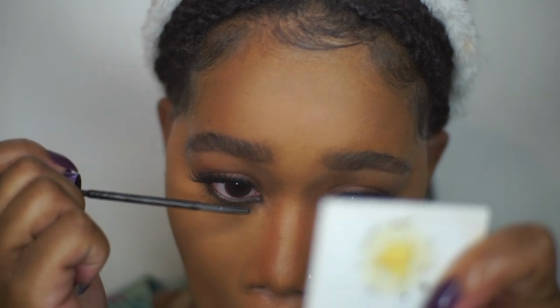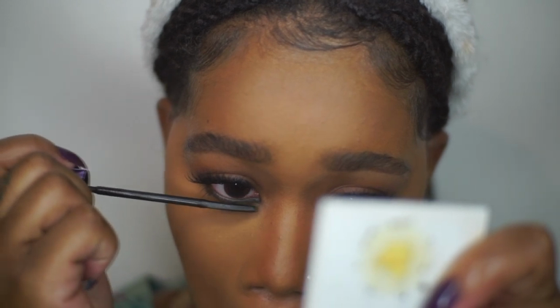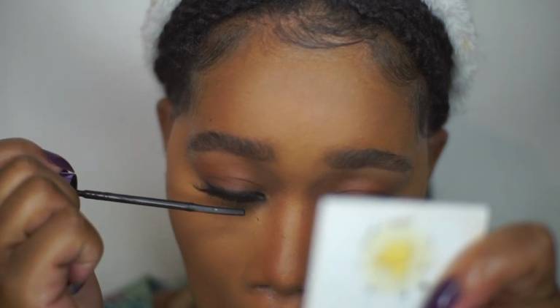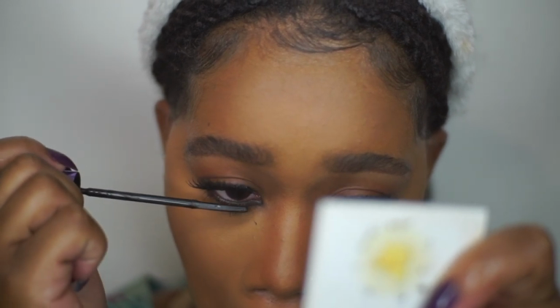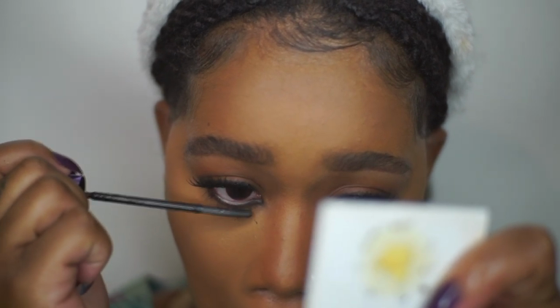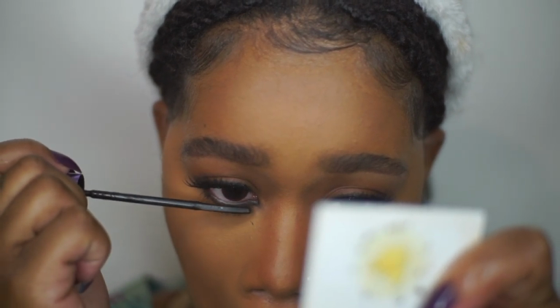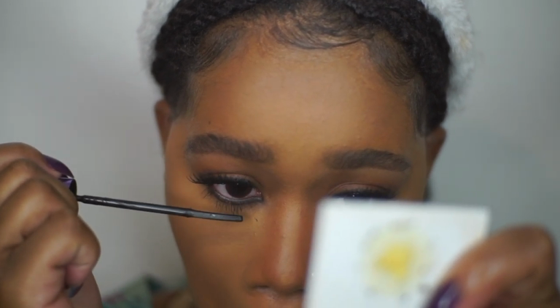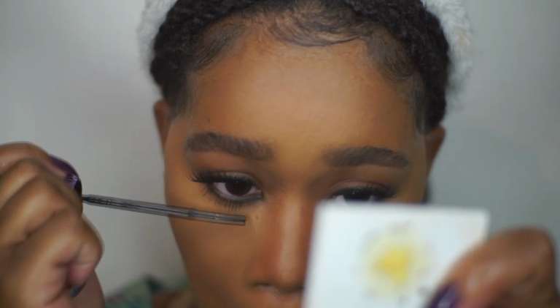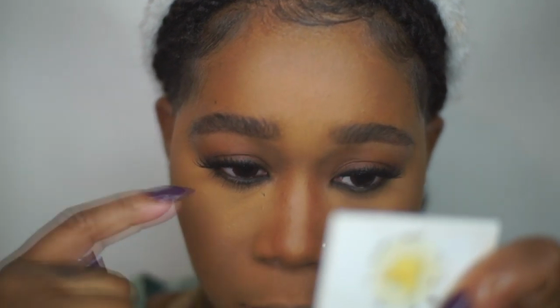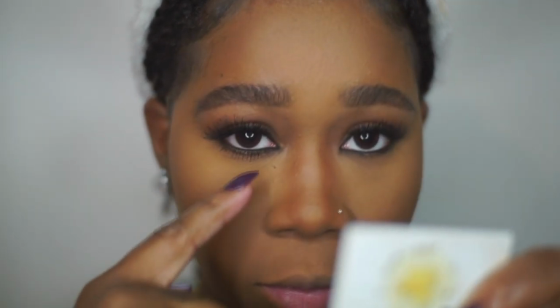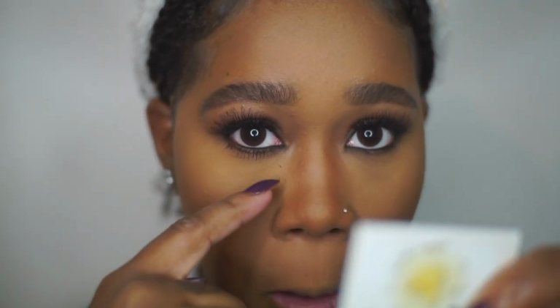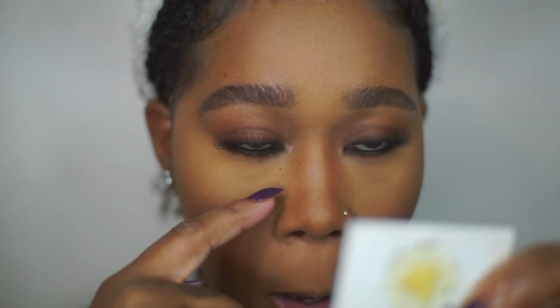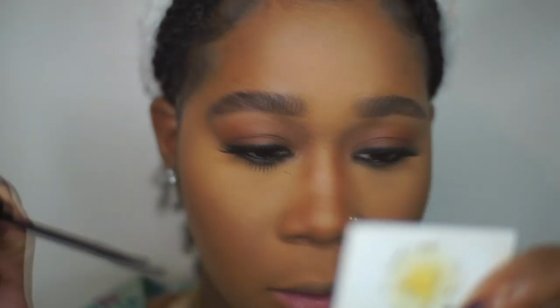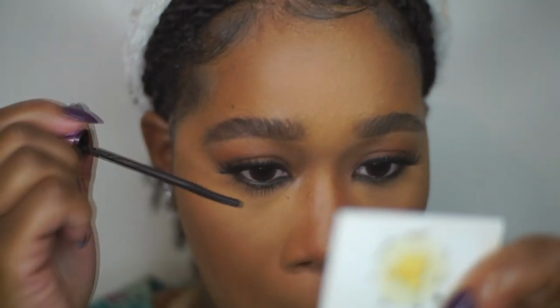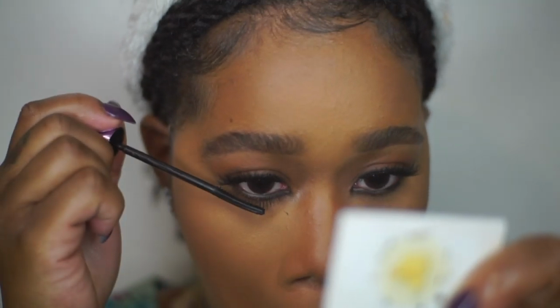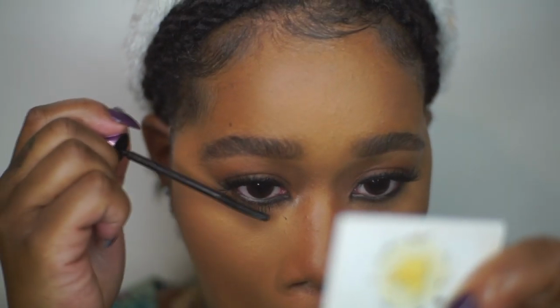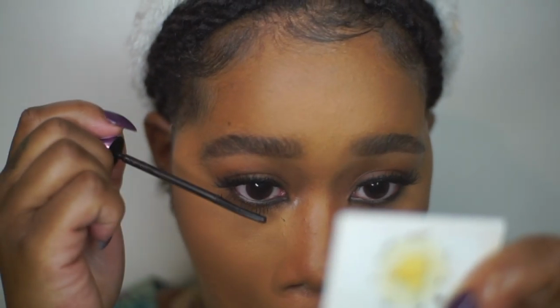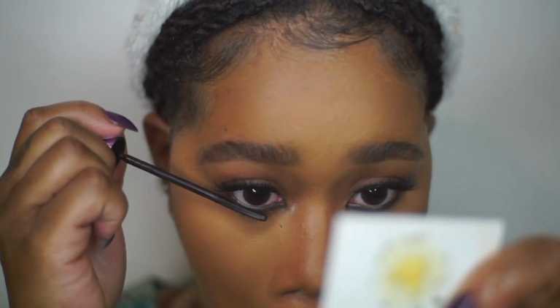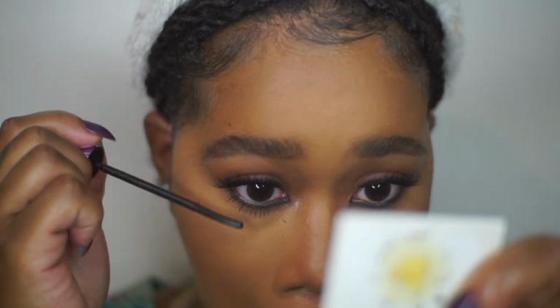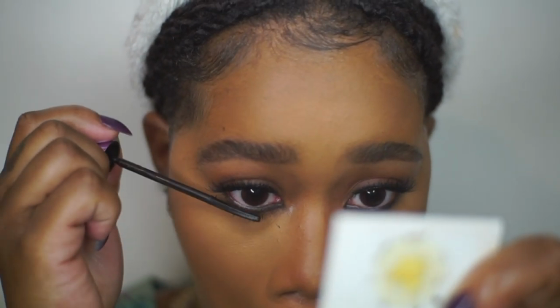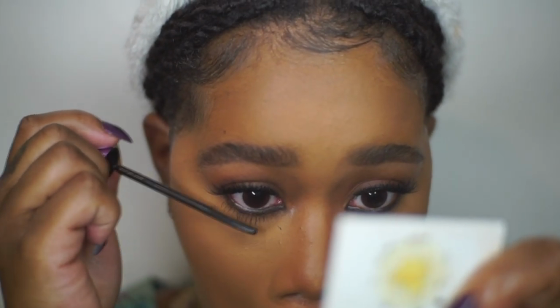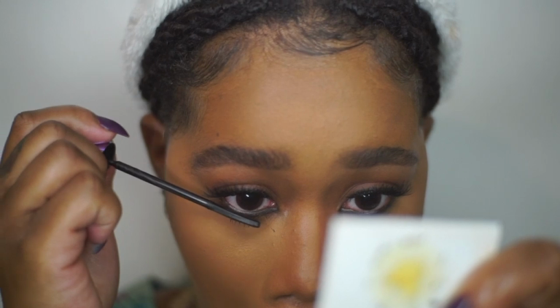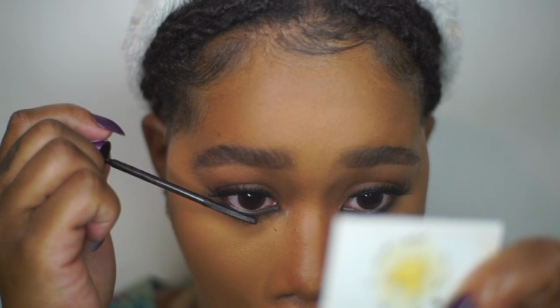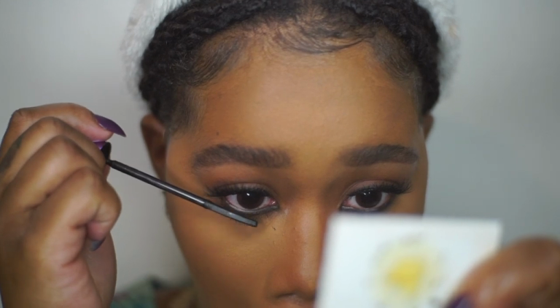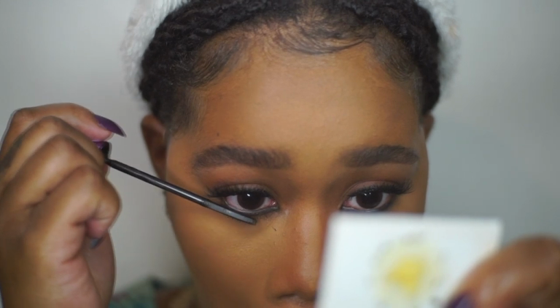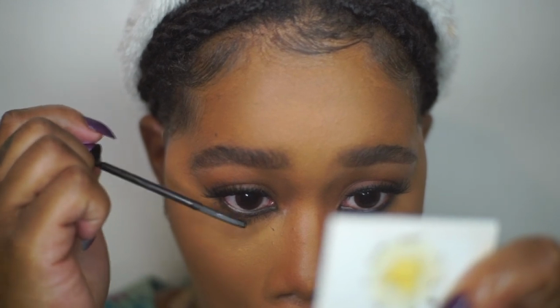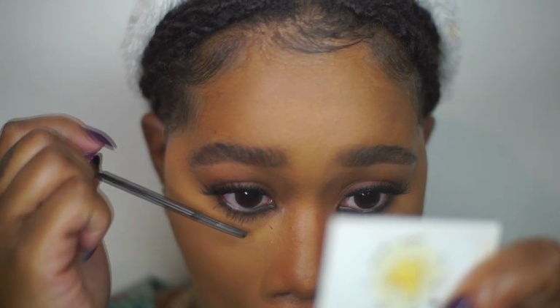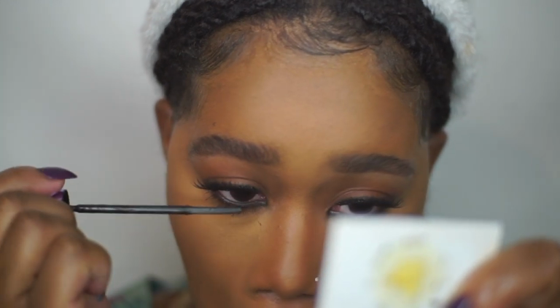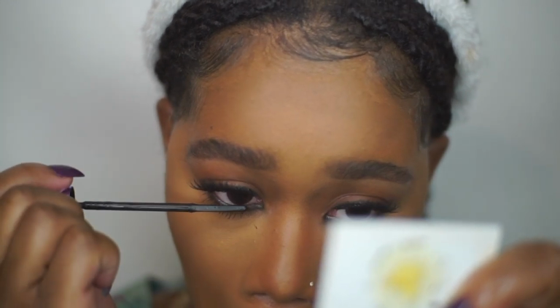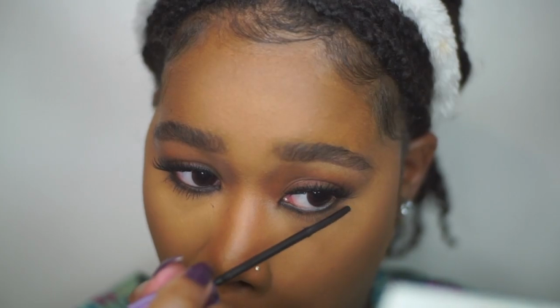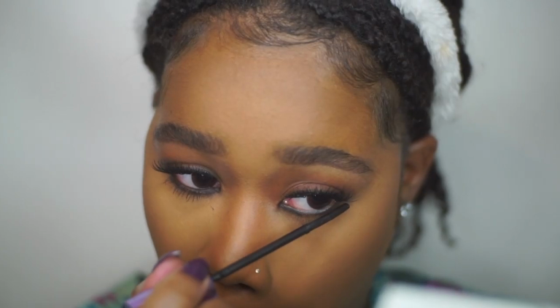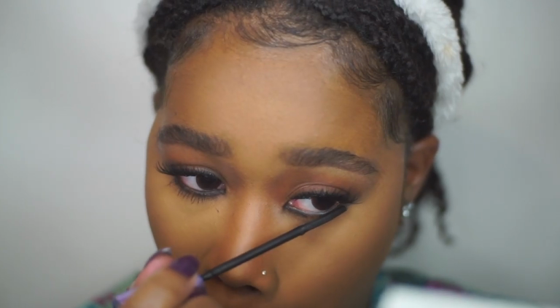After that I'm putting some mascara on my bottom lashes. I did apply lashes on top — those were the Ardell Wispy lashes.